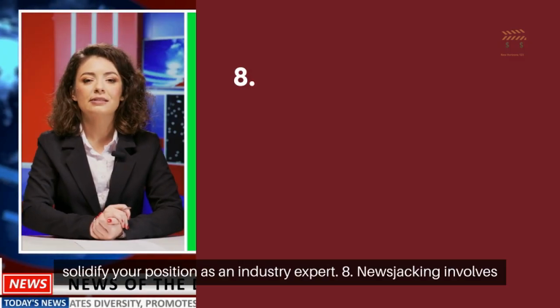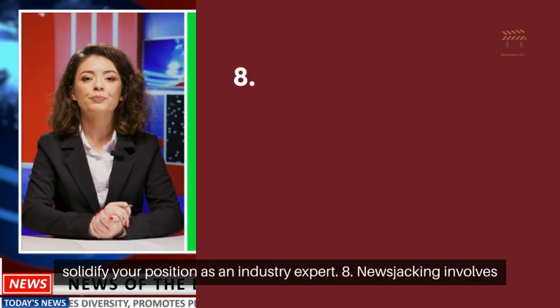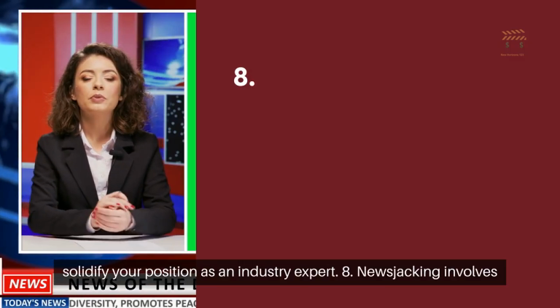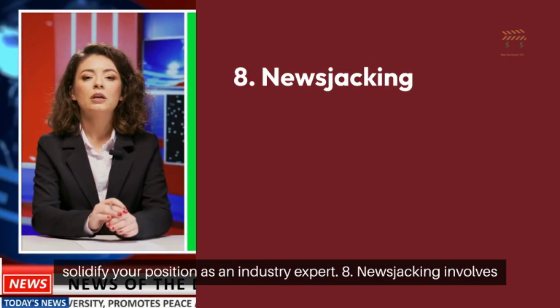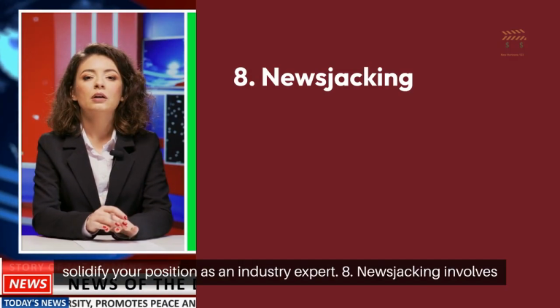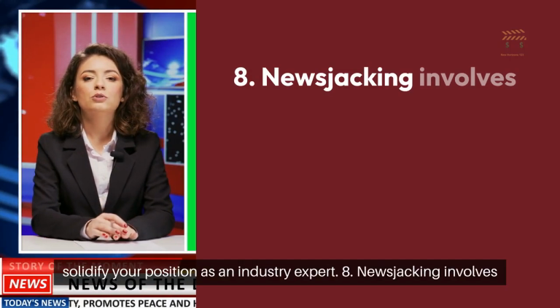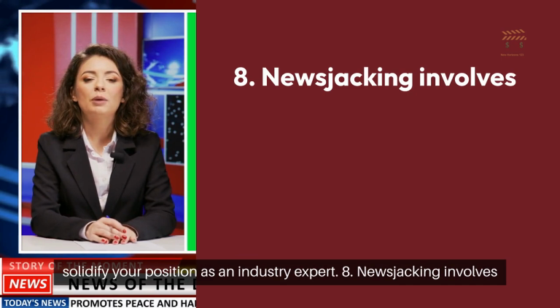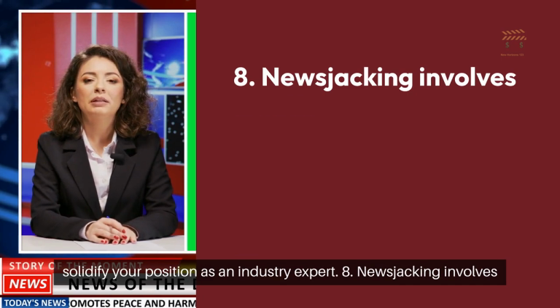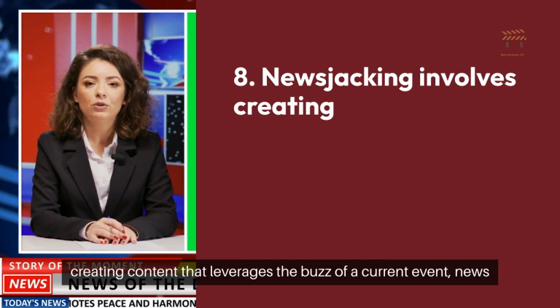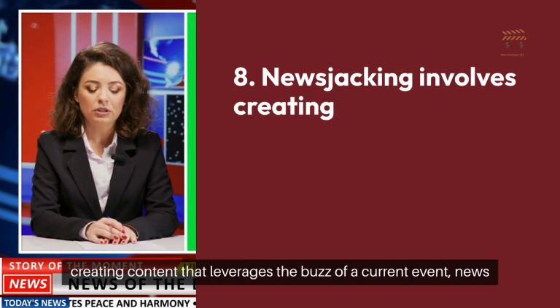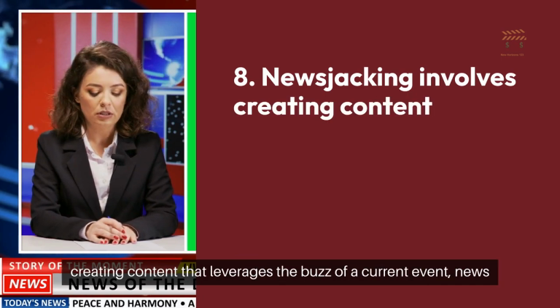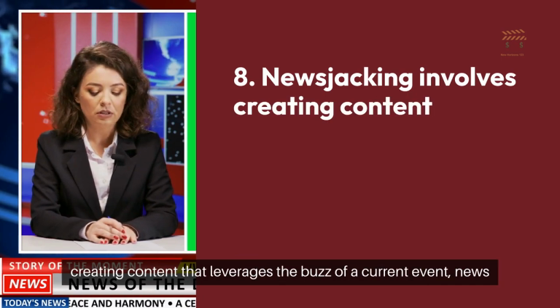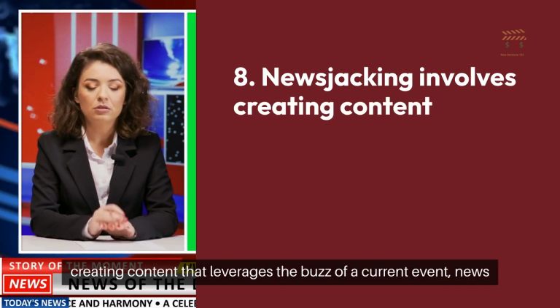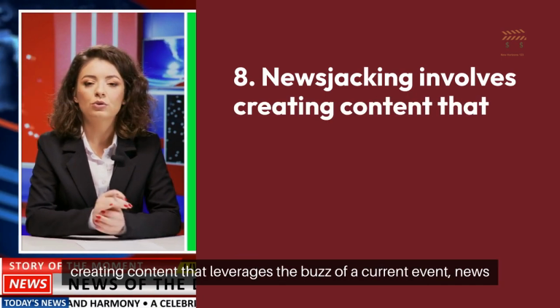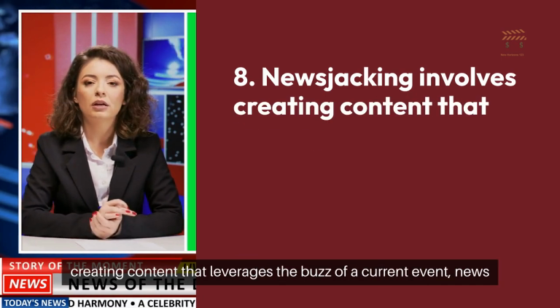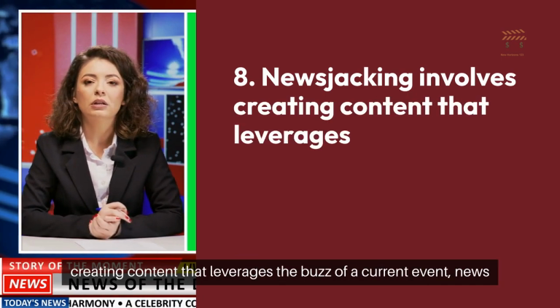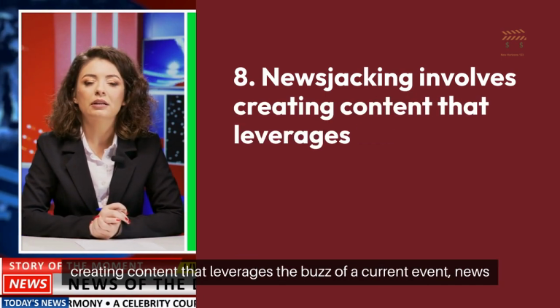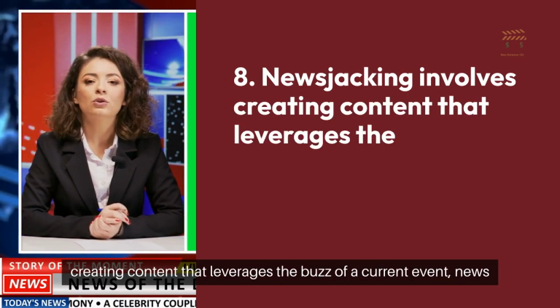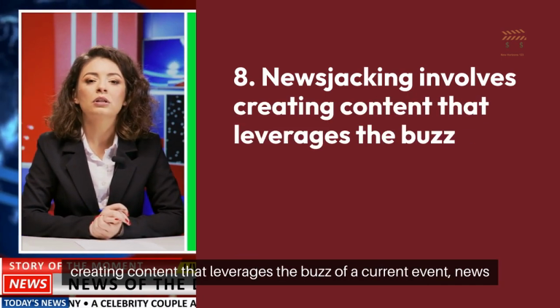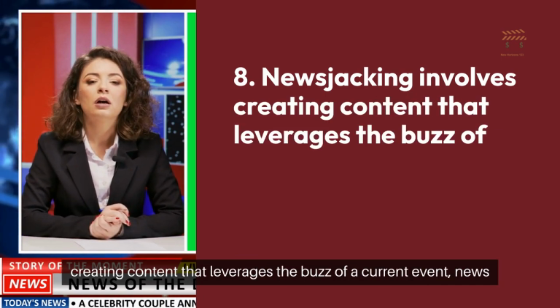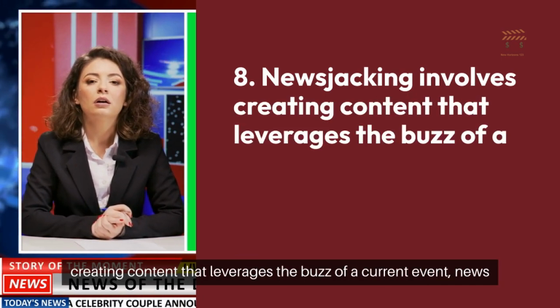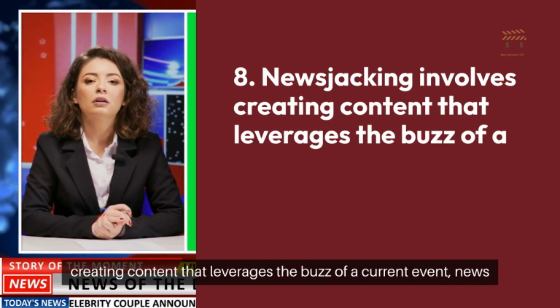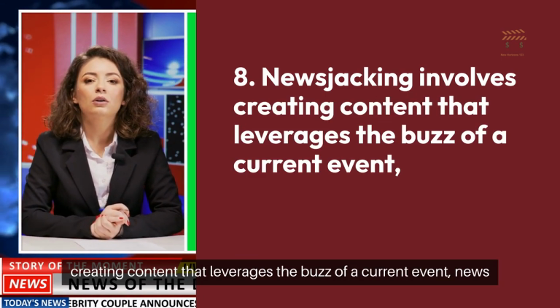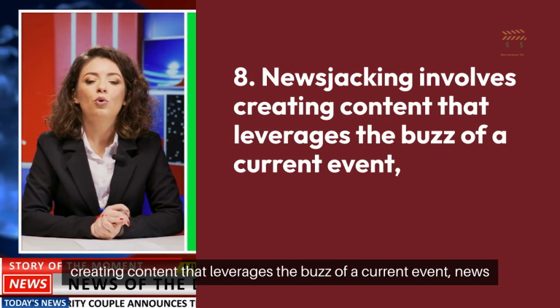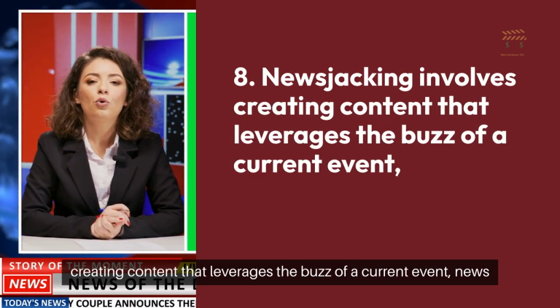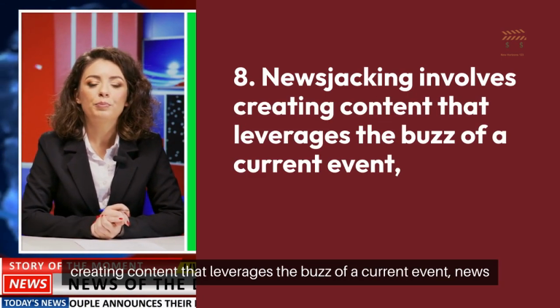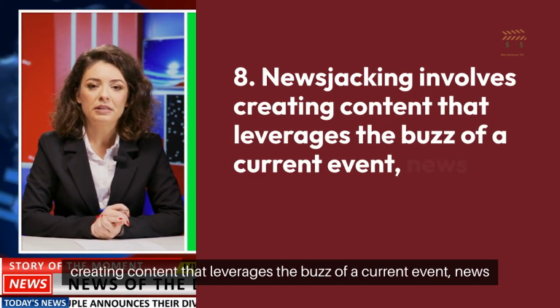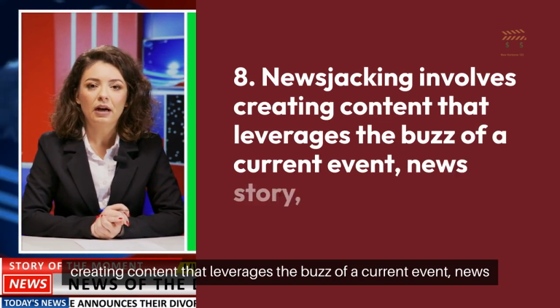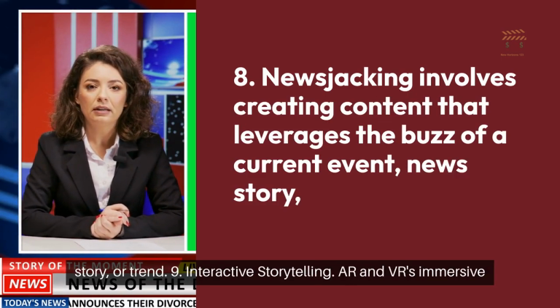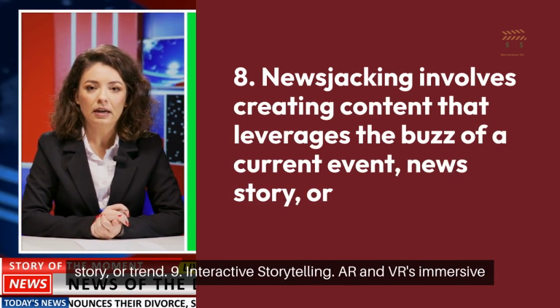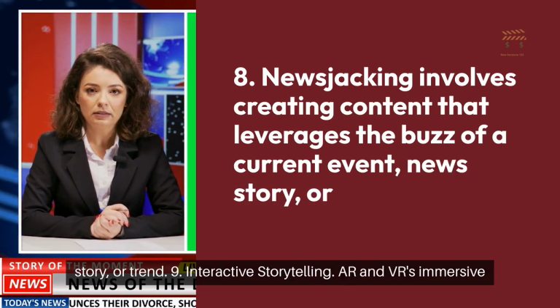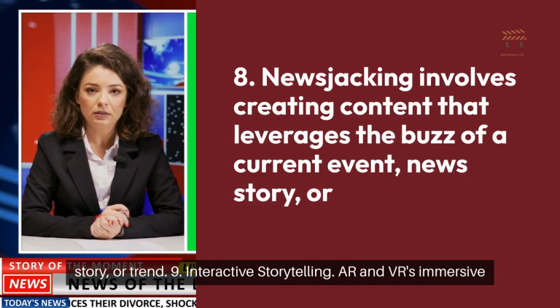8. News jacking involves creating content that leverages the buzz of a current event, news story, or trend.